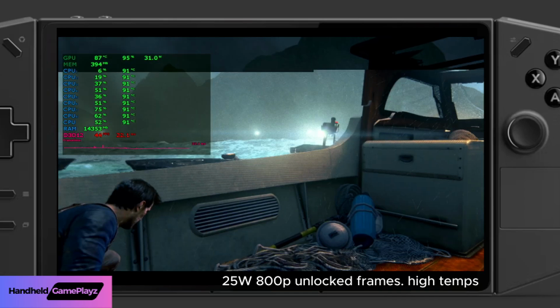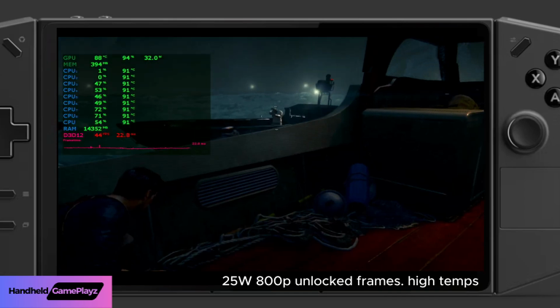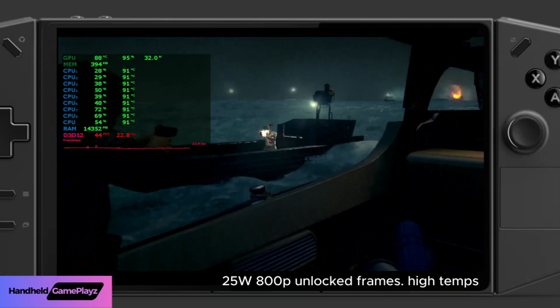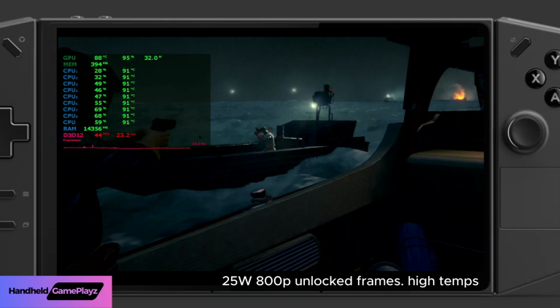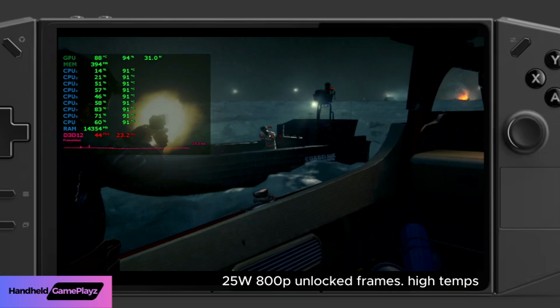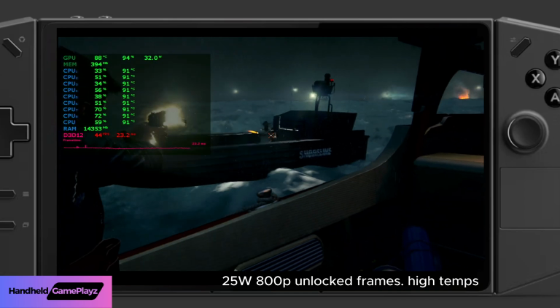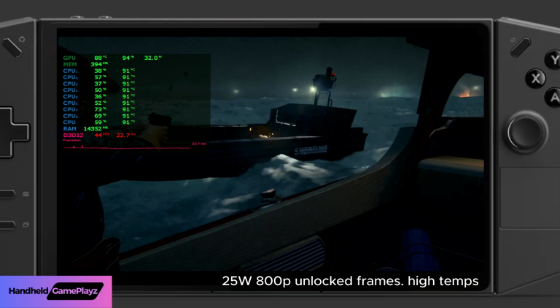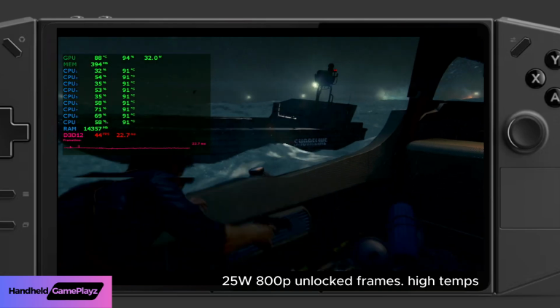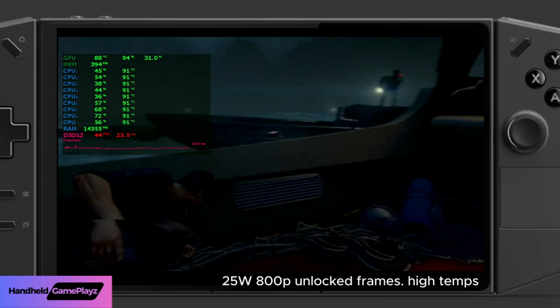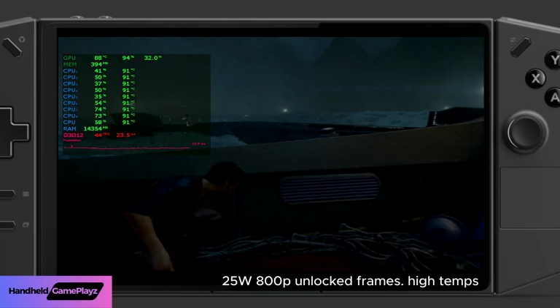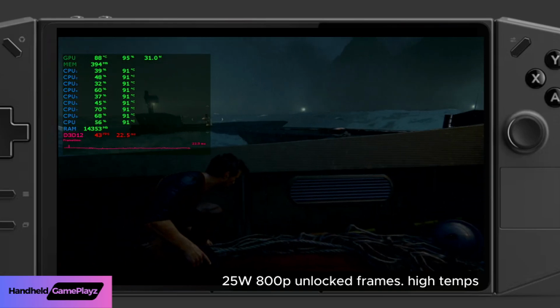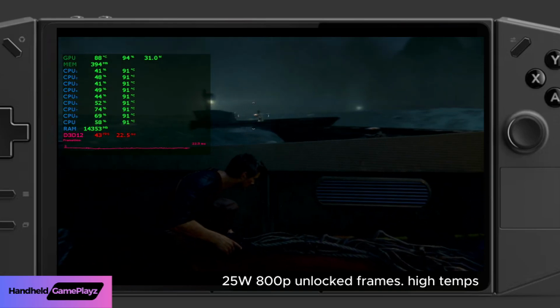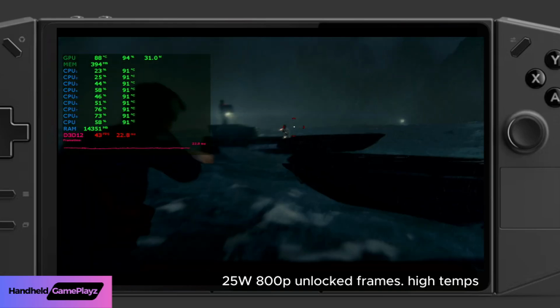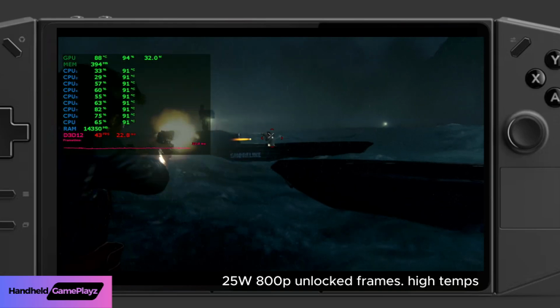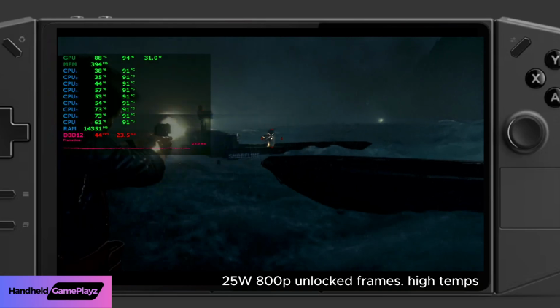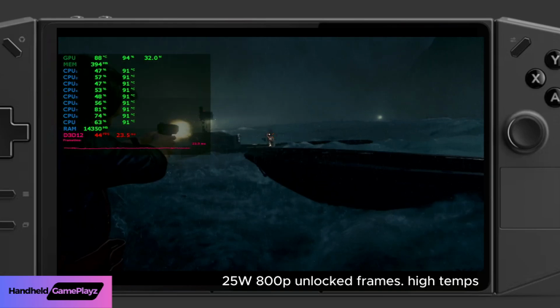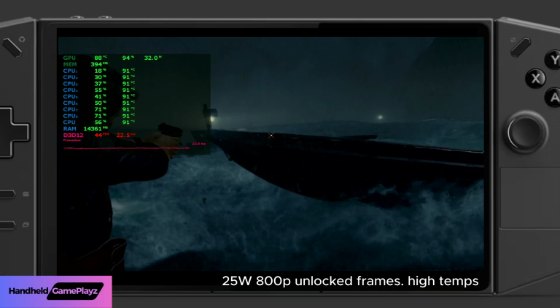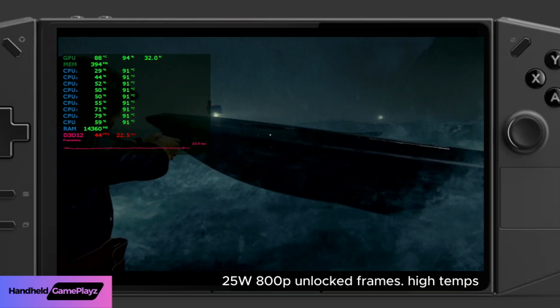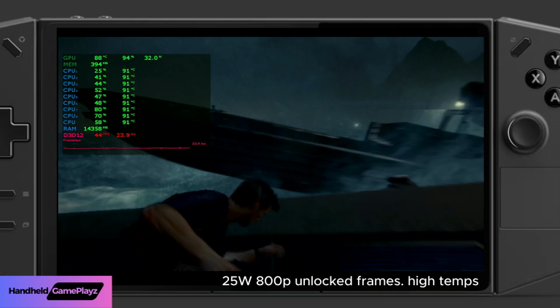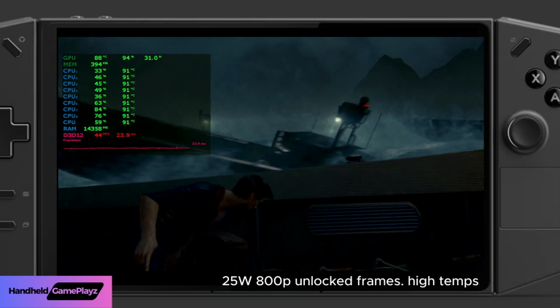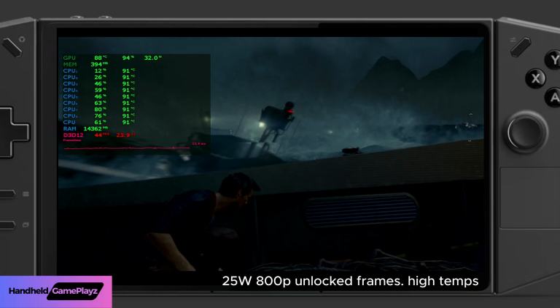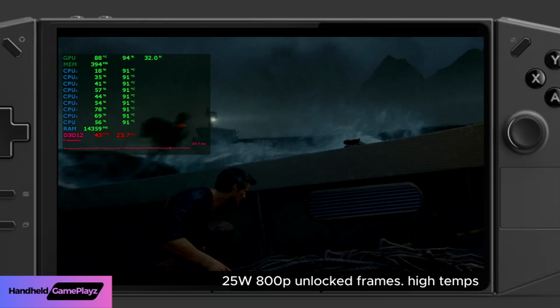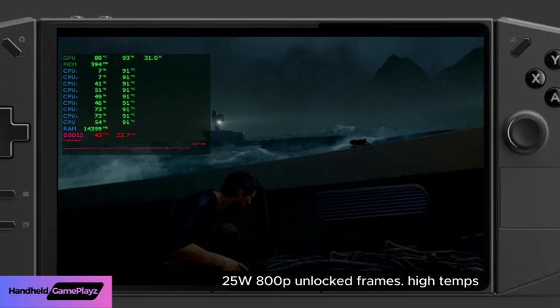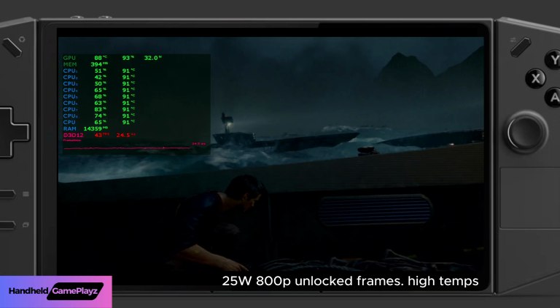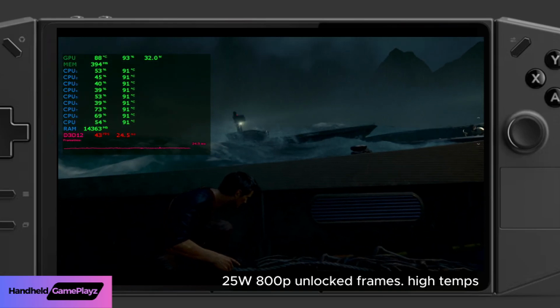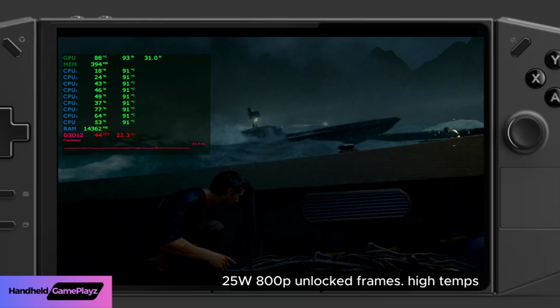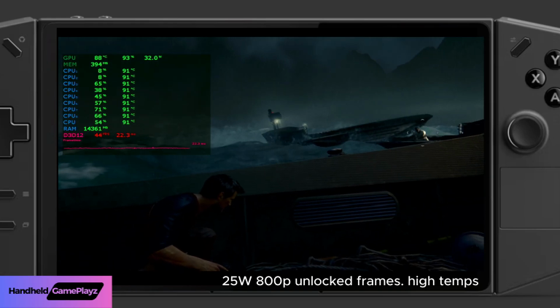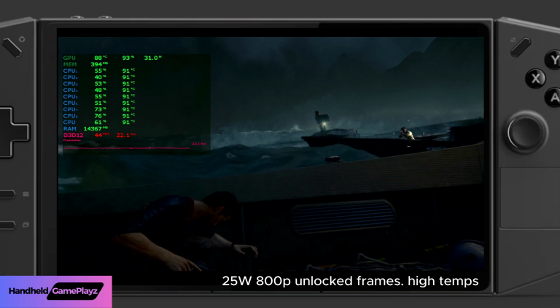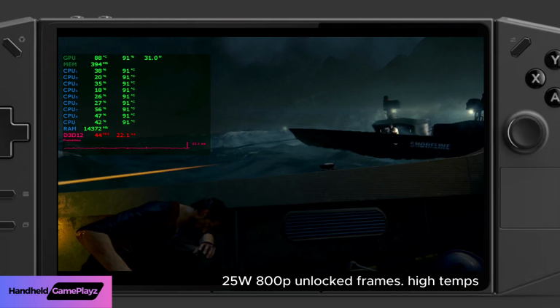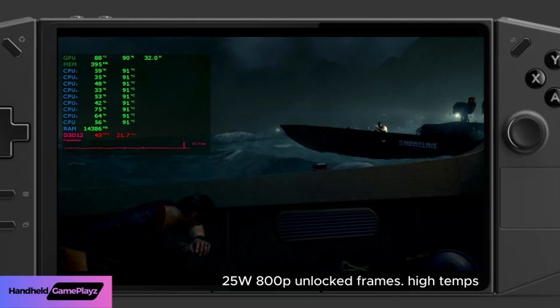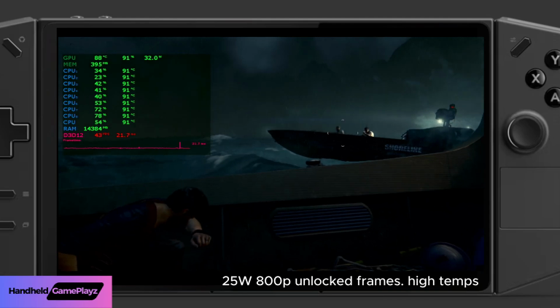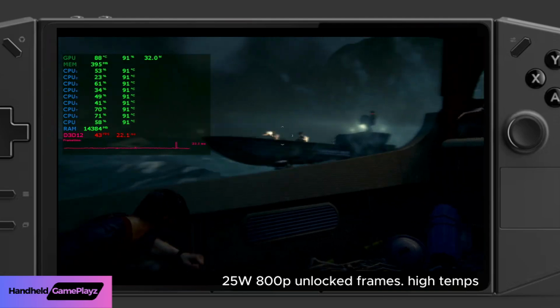We're just going to wrap up this sequence of gameplay to show you how it maxes out the temperatures at 93 degrees Celsius.